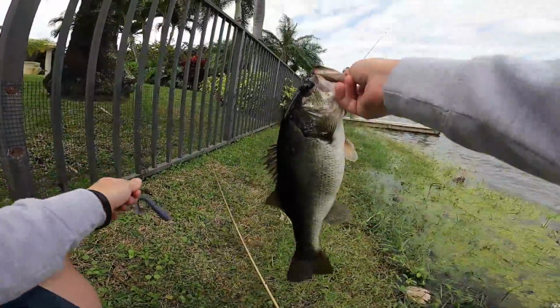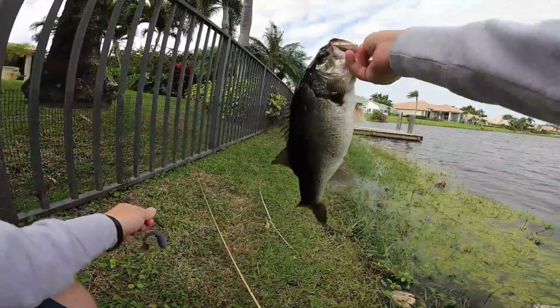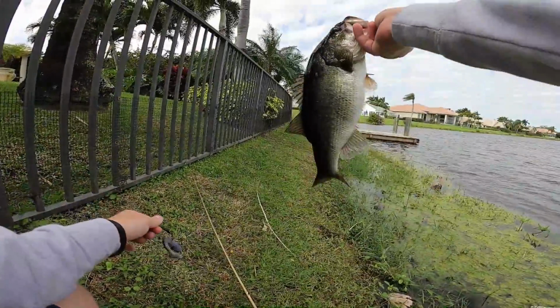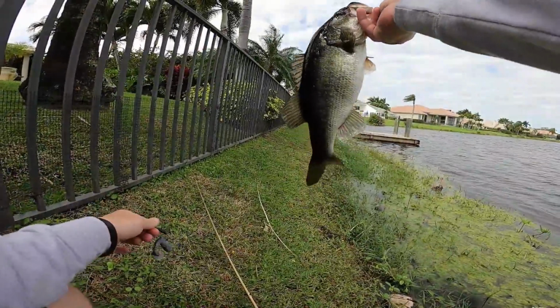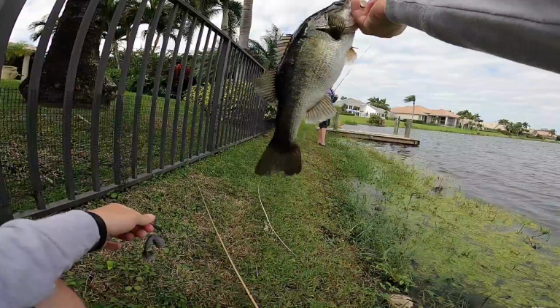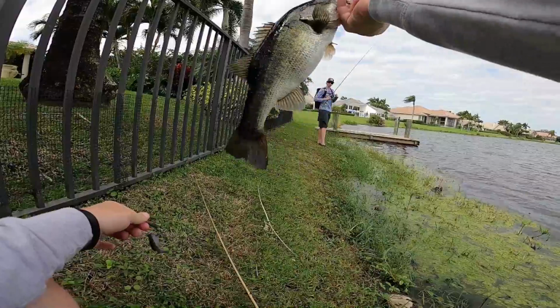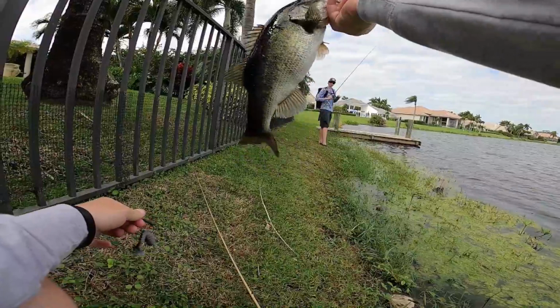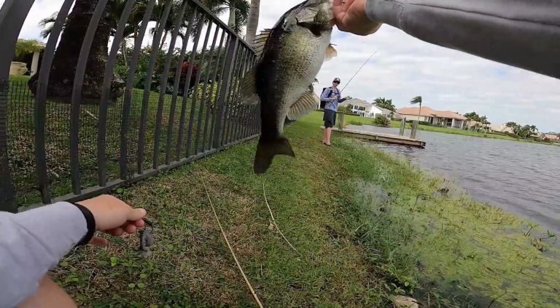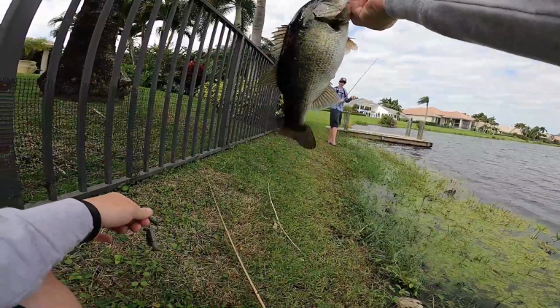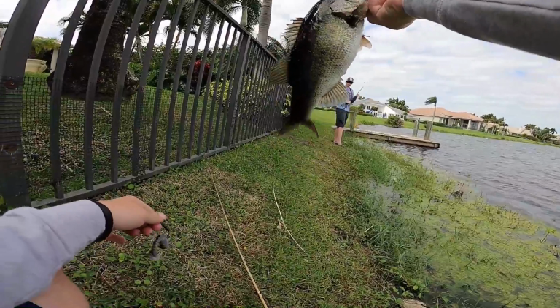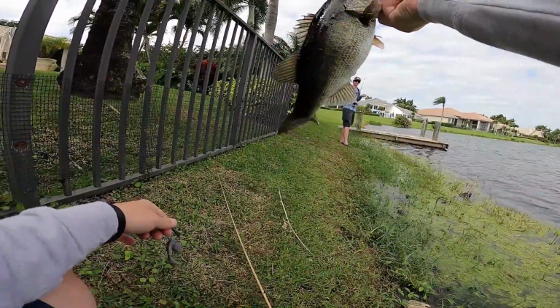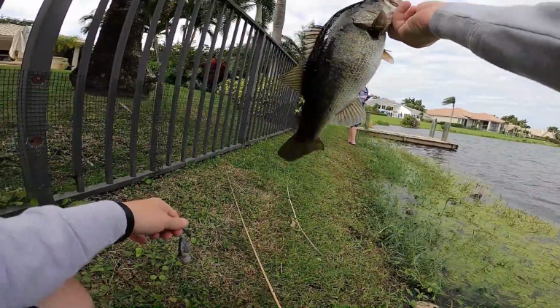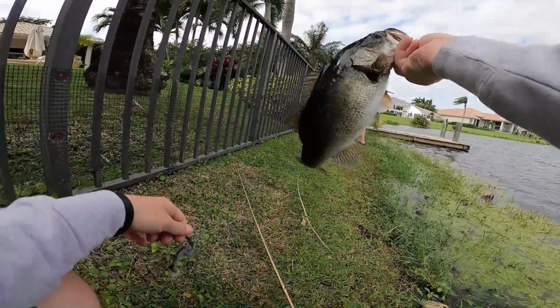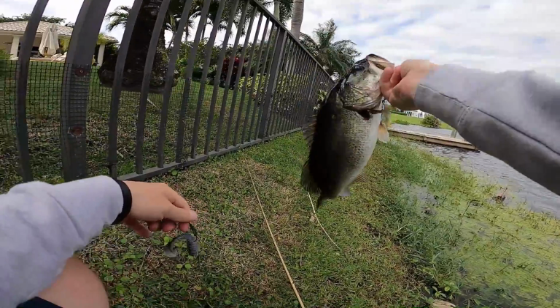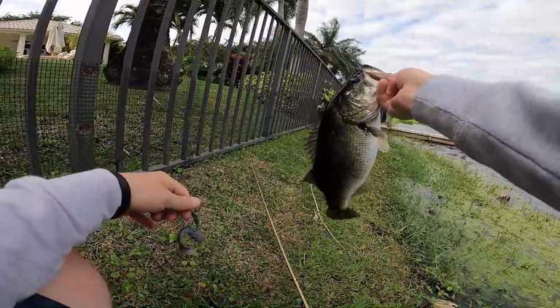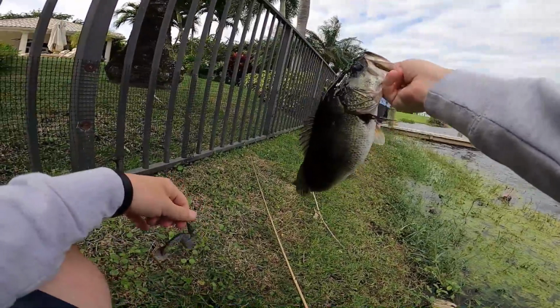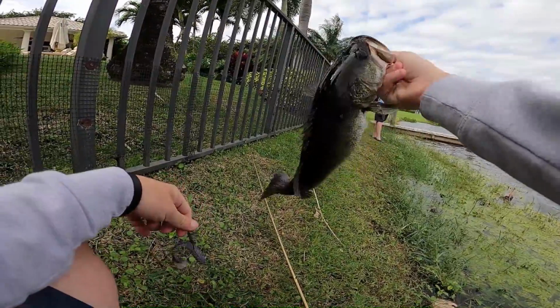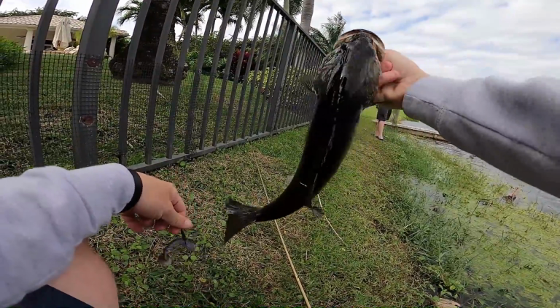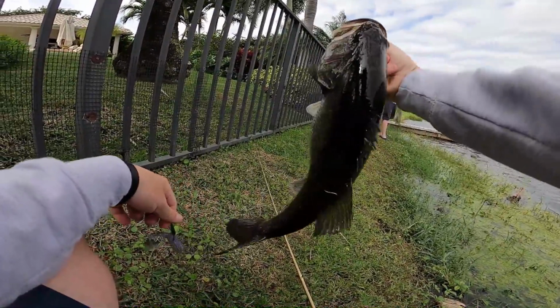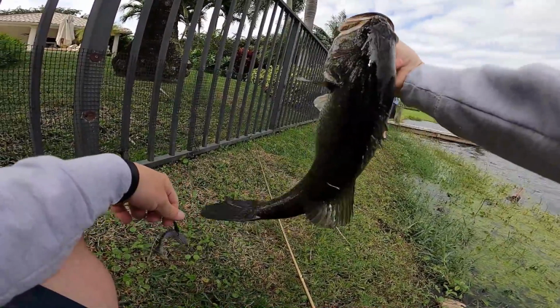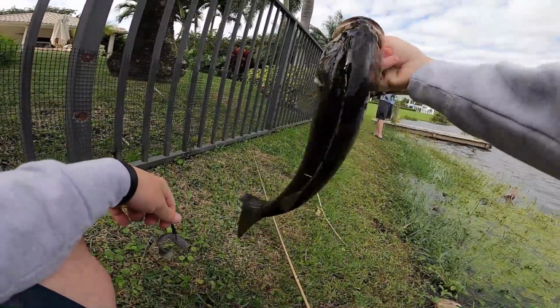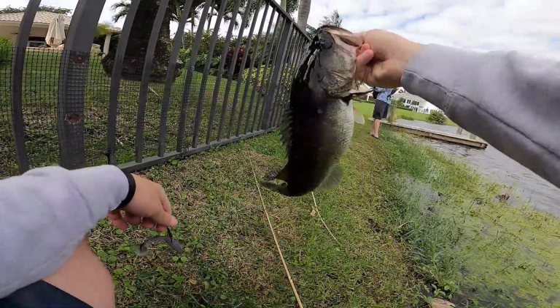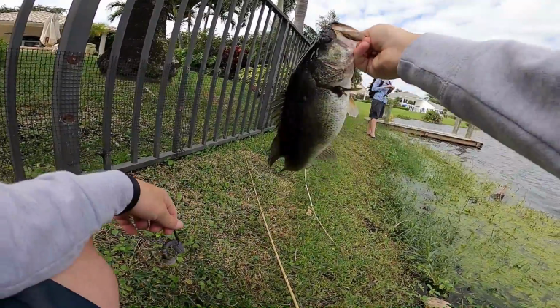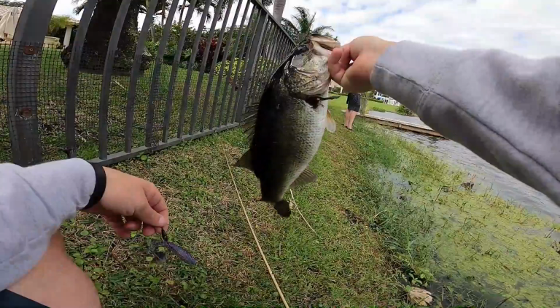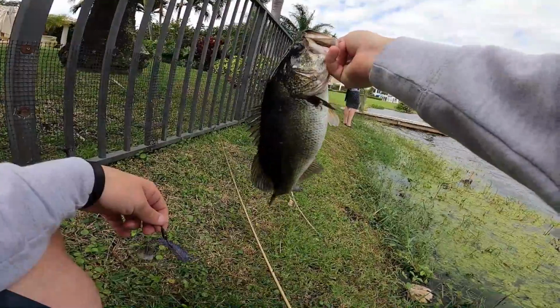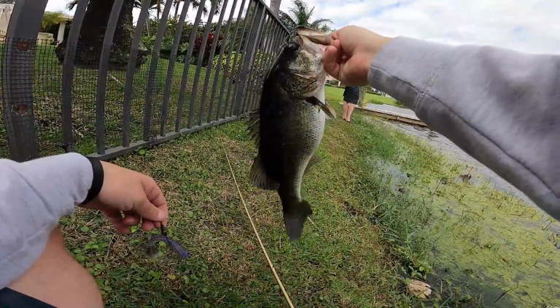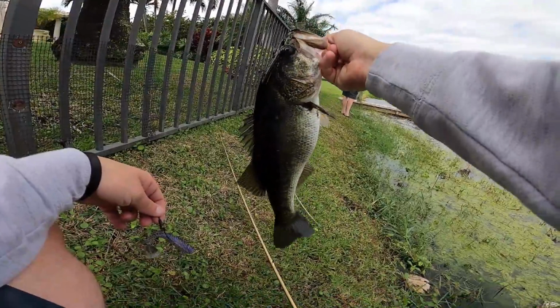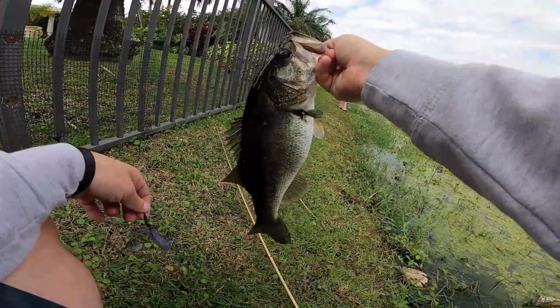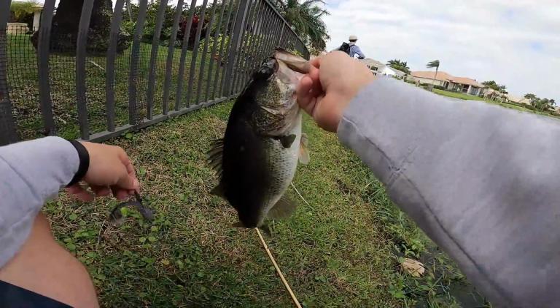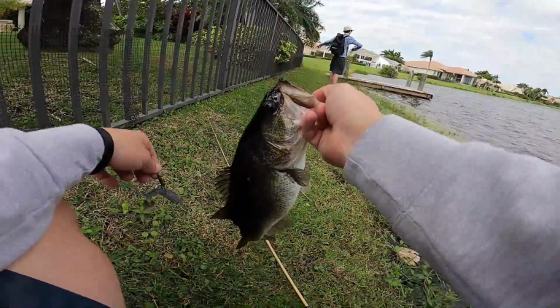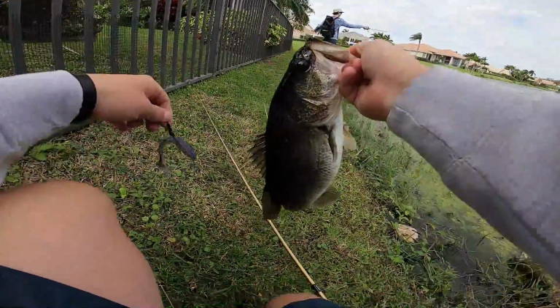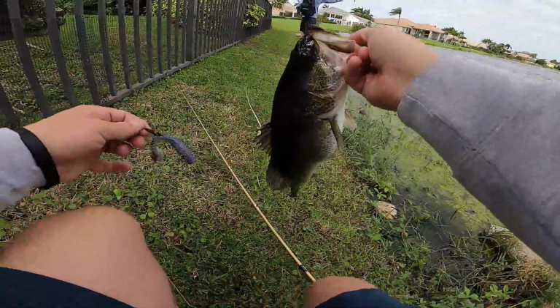And Bobby just doubled up. Another good little chunky one — he's got some battle scars going on. I think they may be getting ready to move up or something.